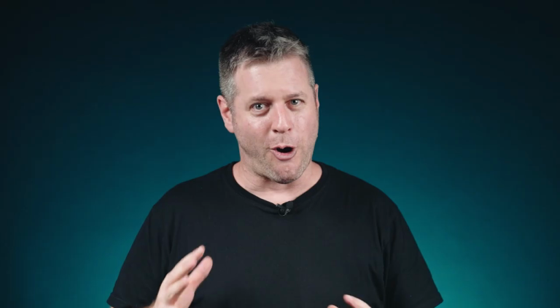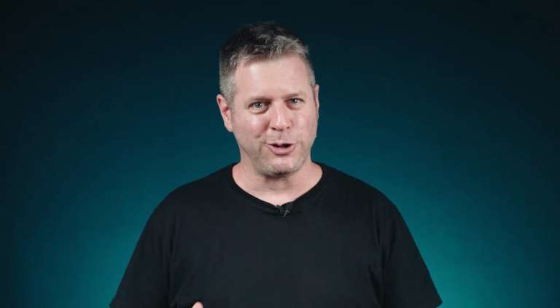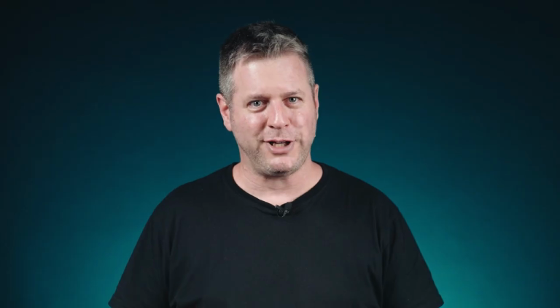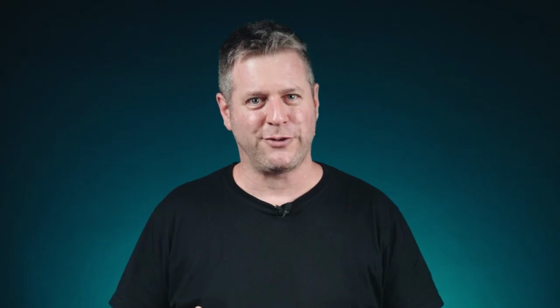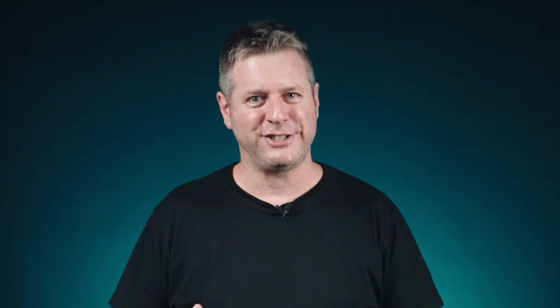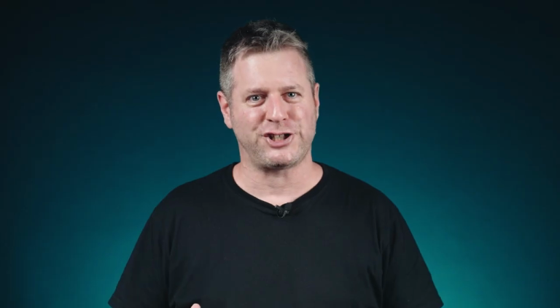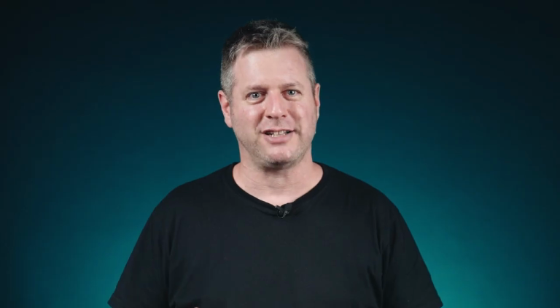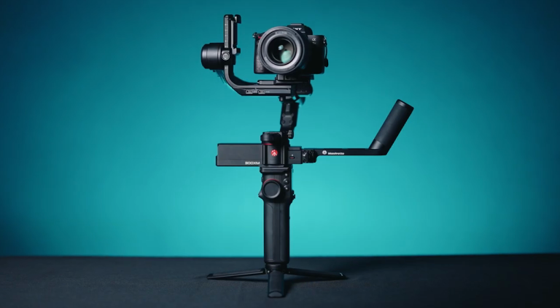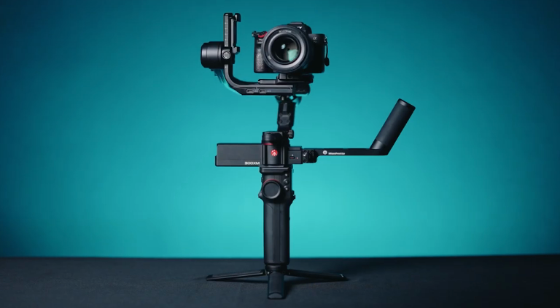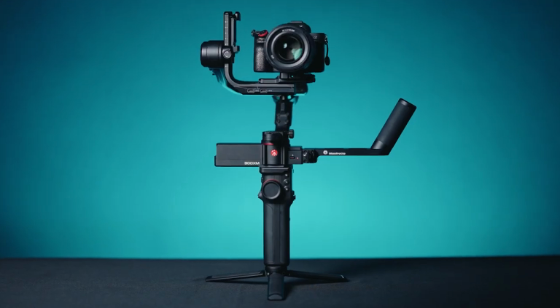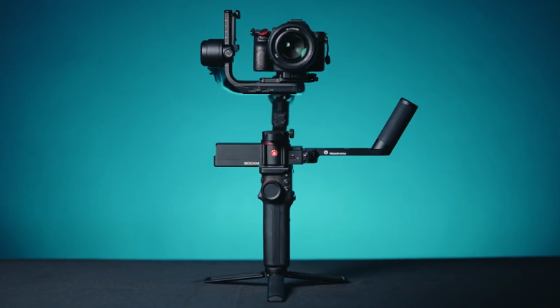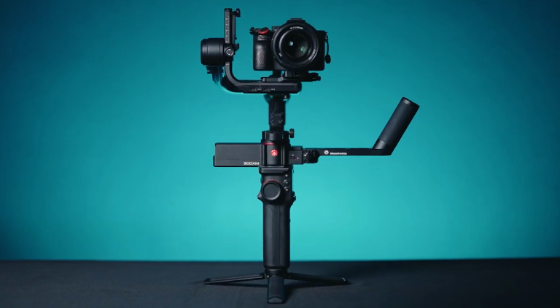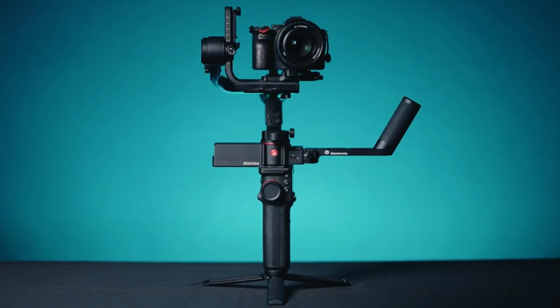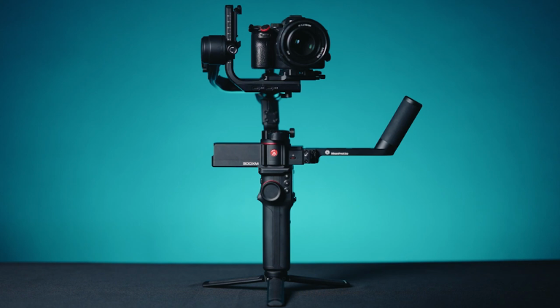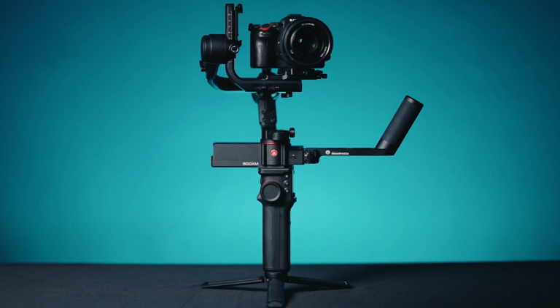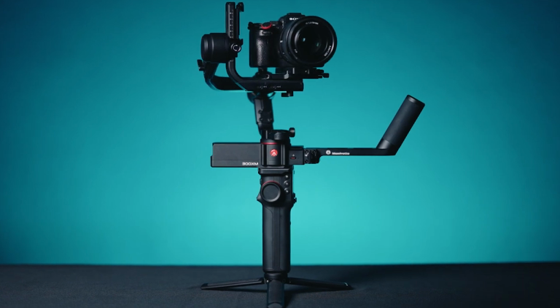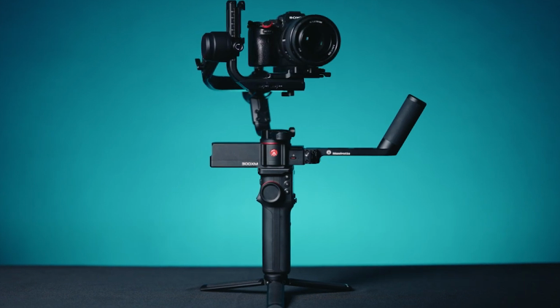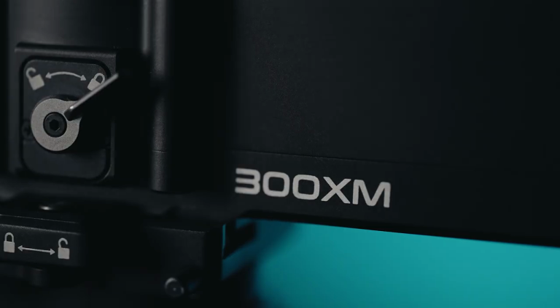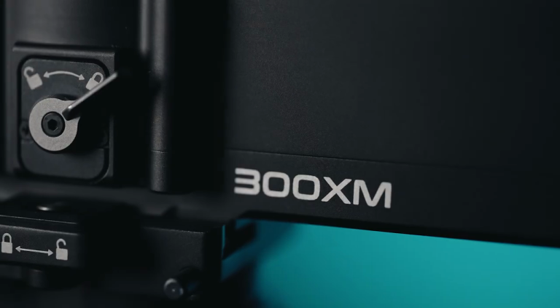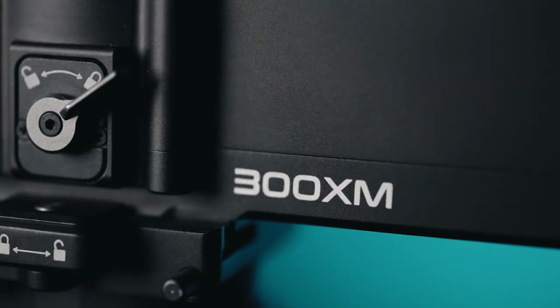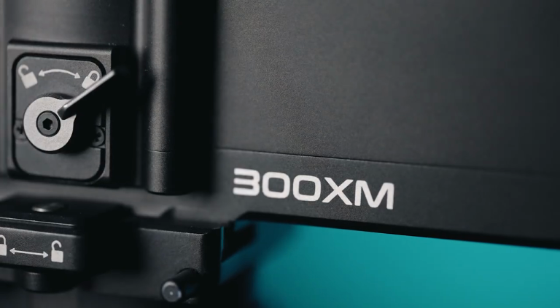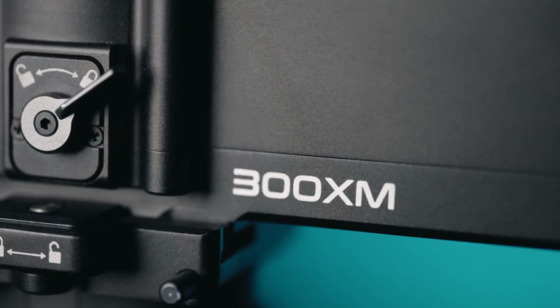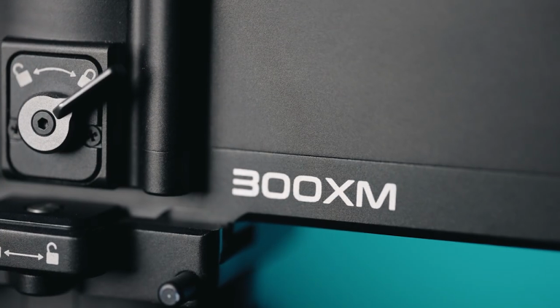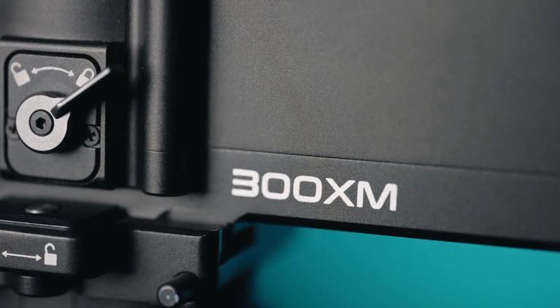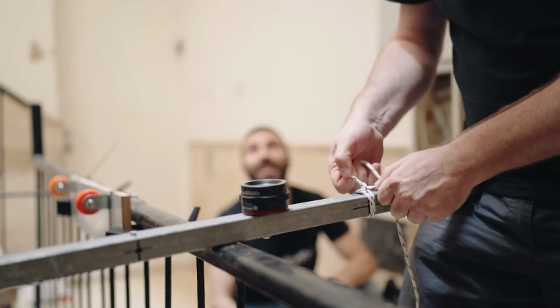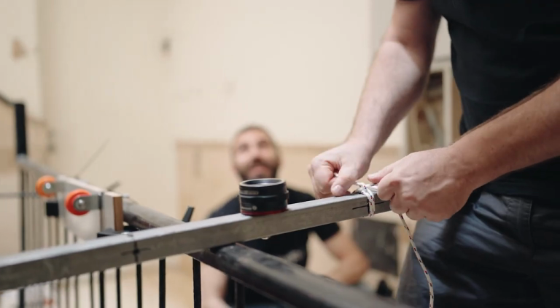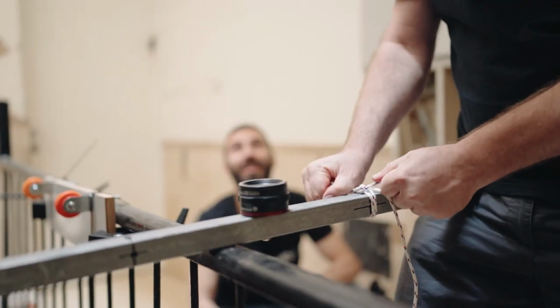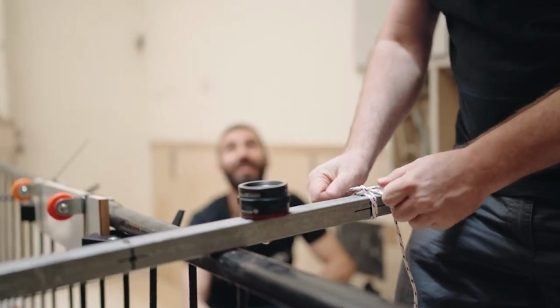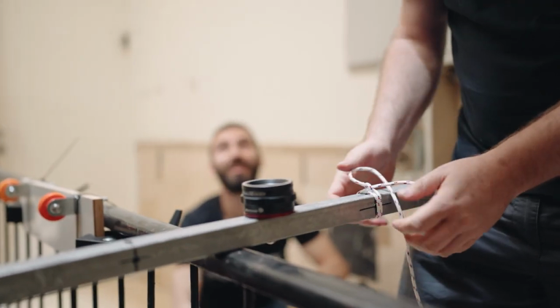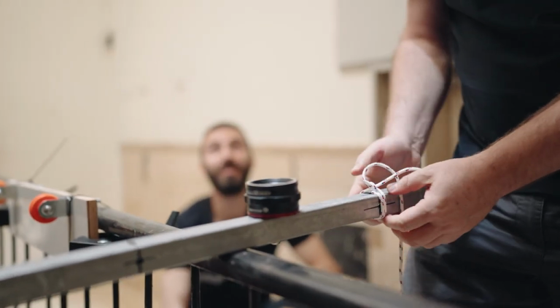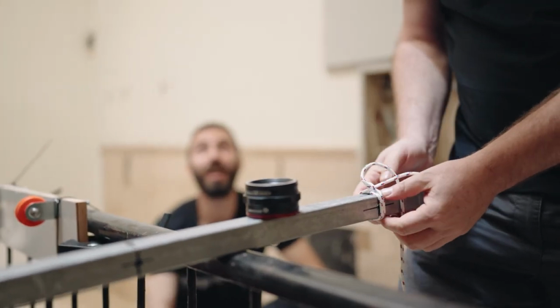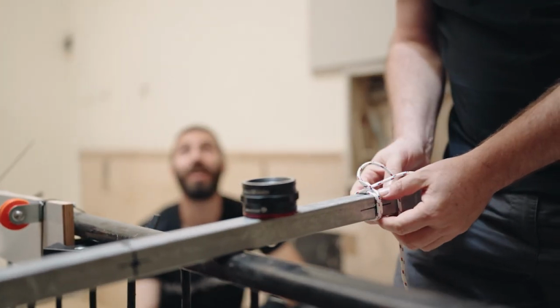All you need for these shots is a gimbal — we'll be using the Manforto 300XM — and some pipes and cables.